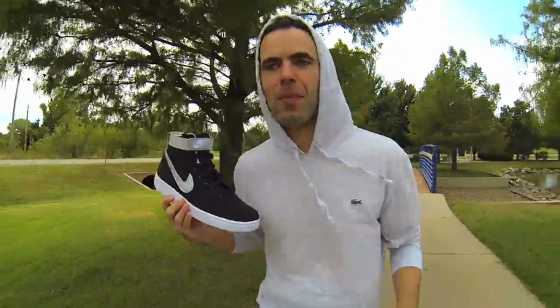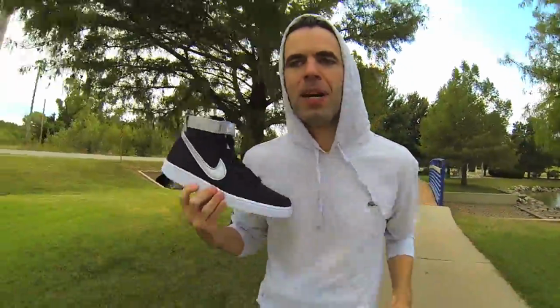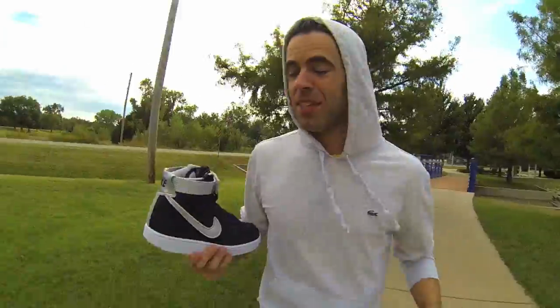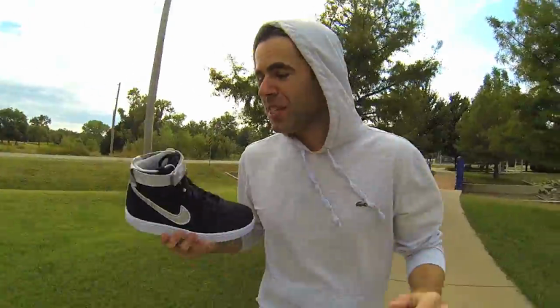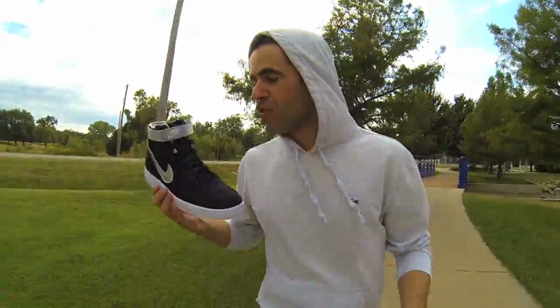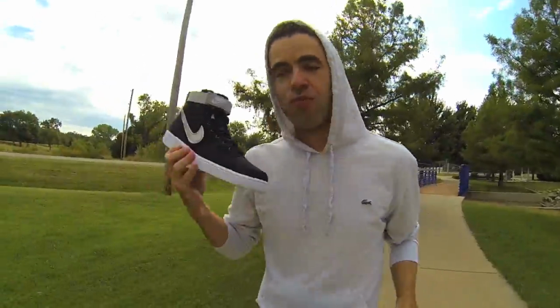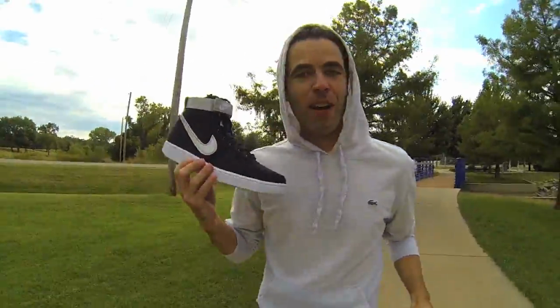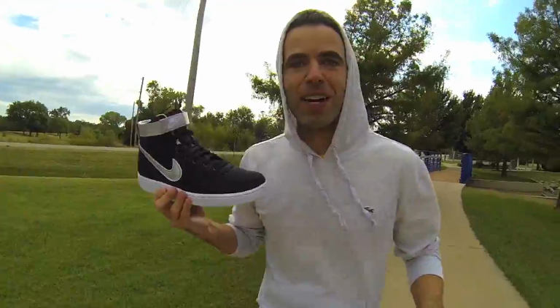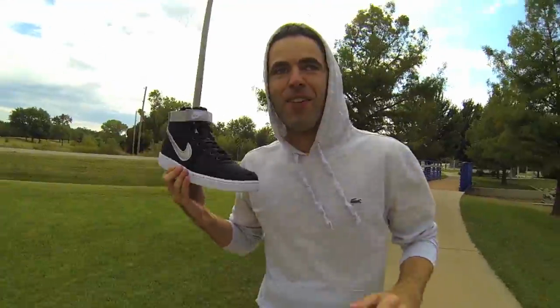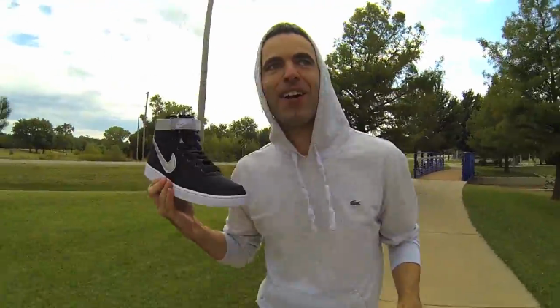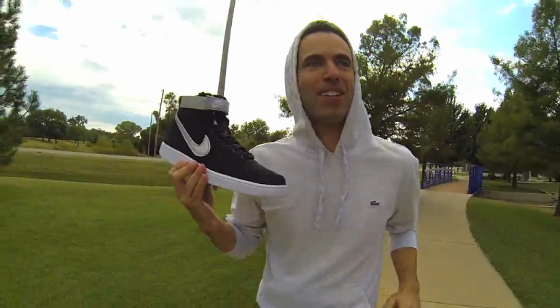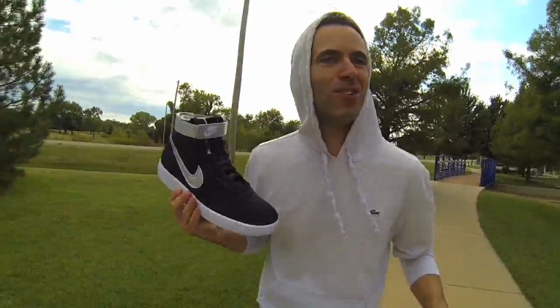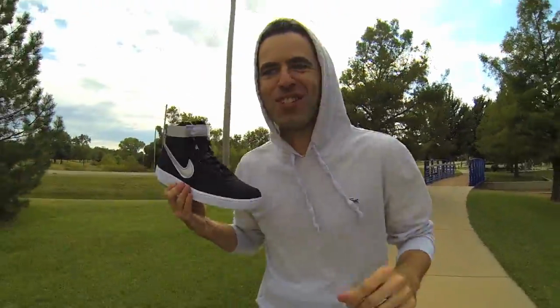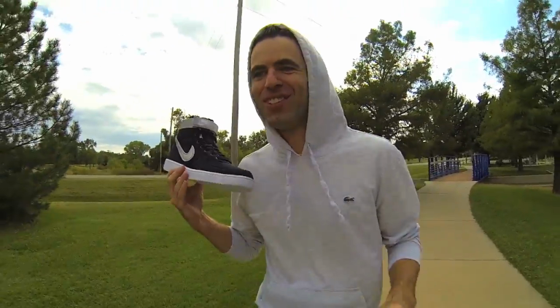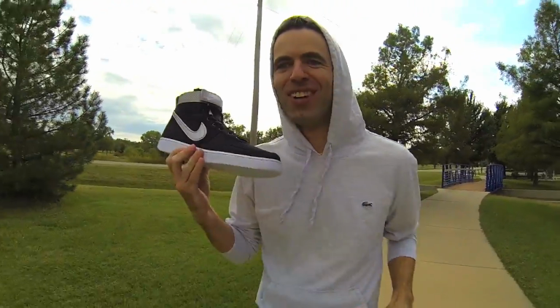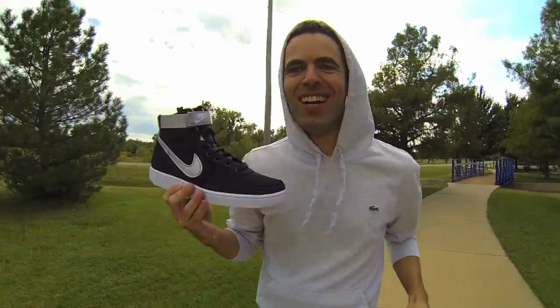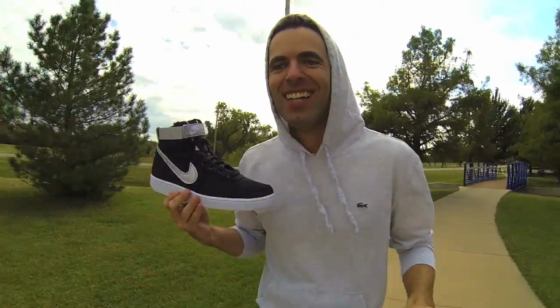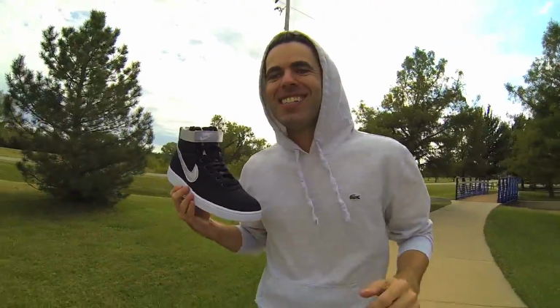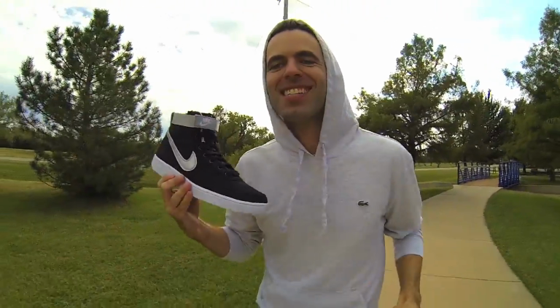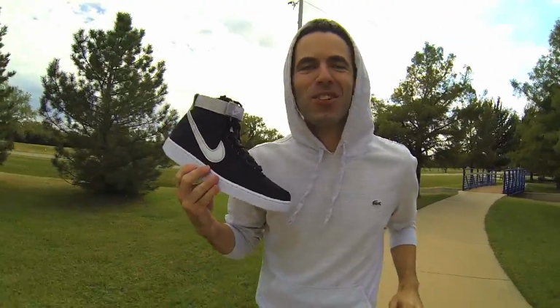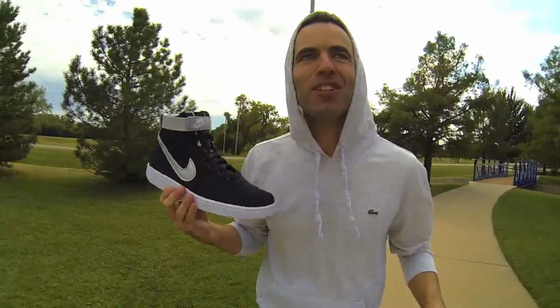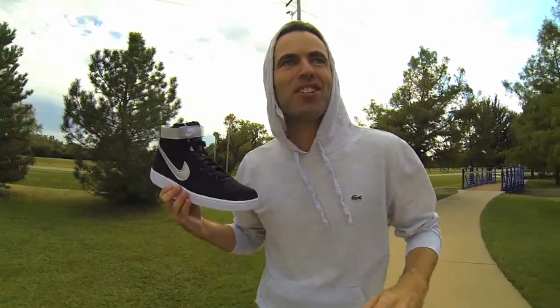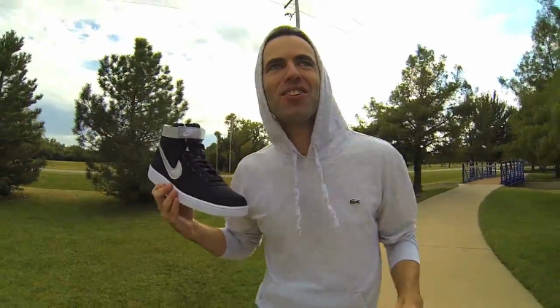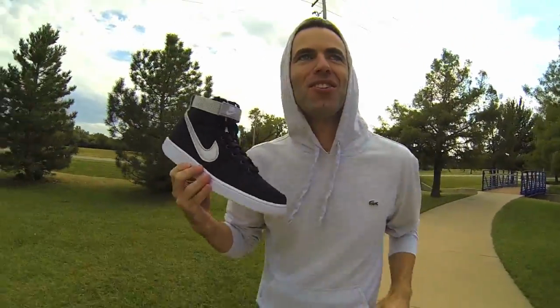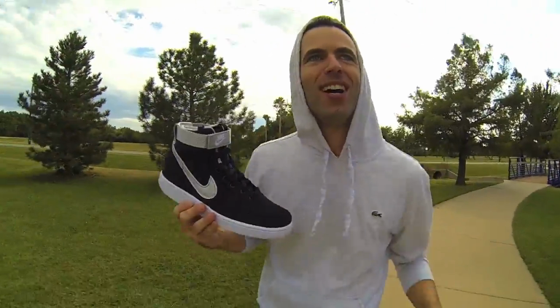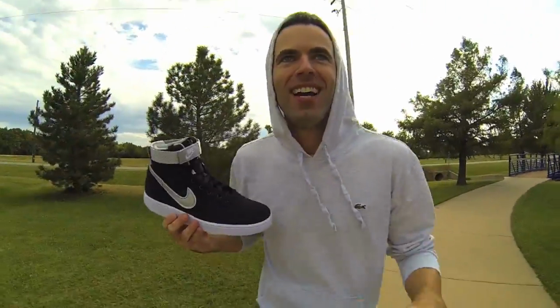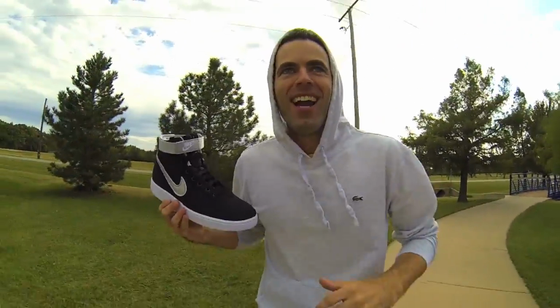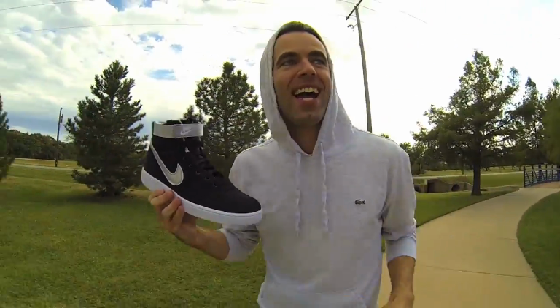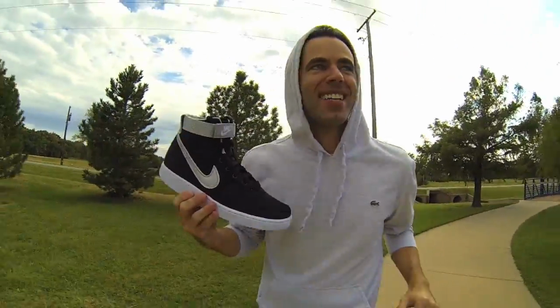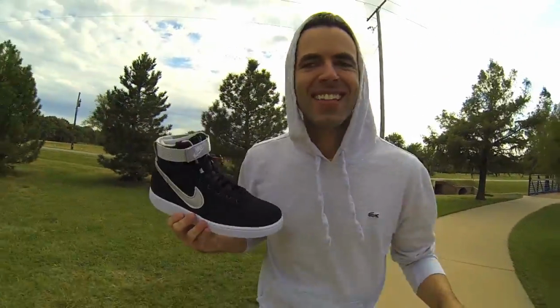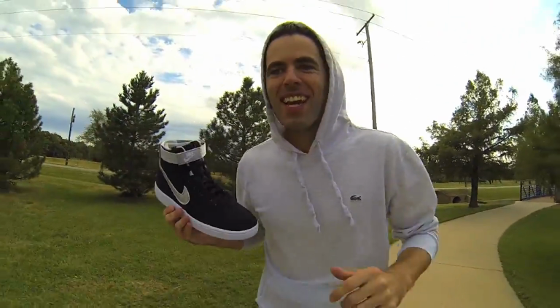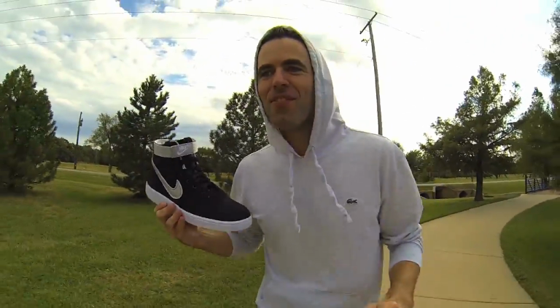This is a very, very cool shoe. This is the coolest shoe I can think of.